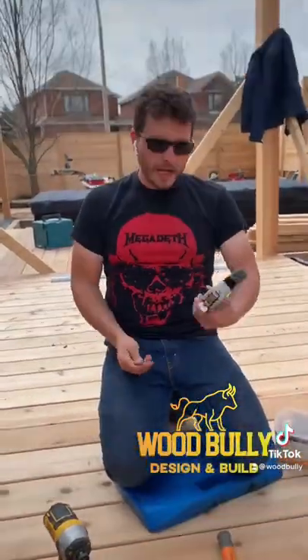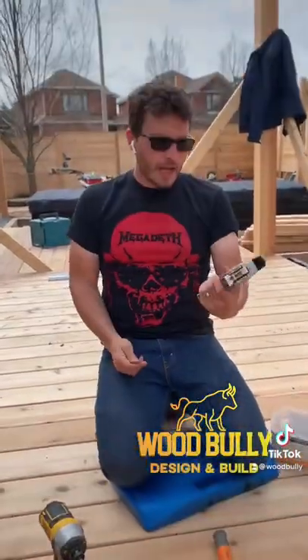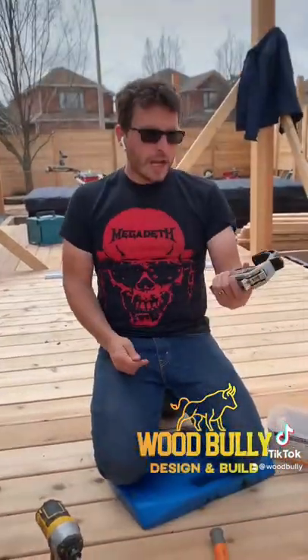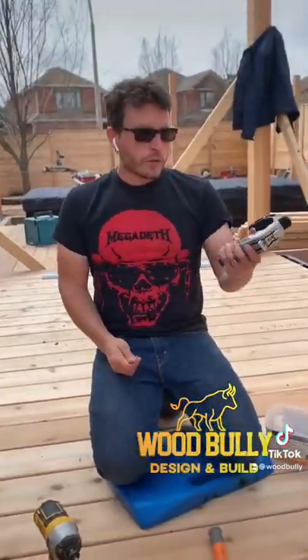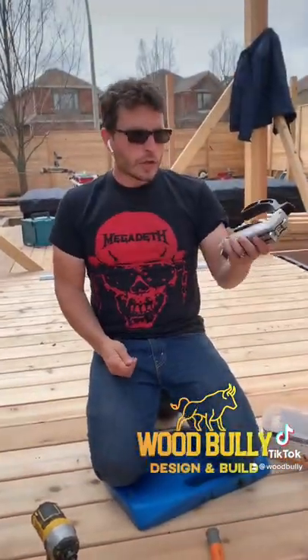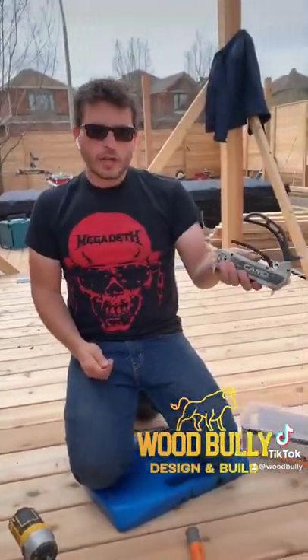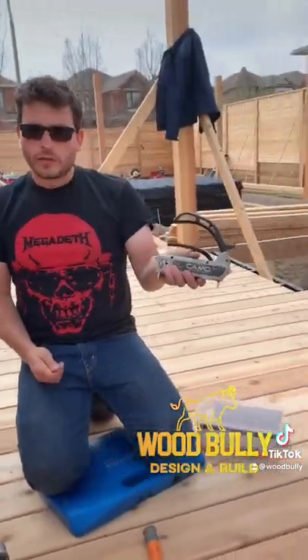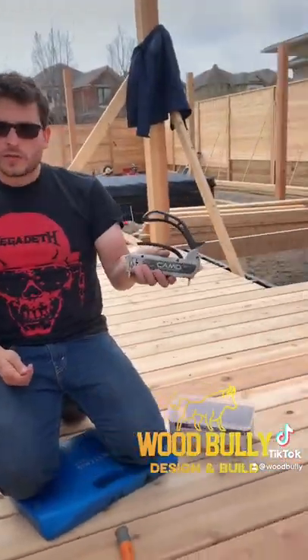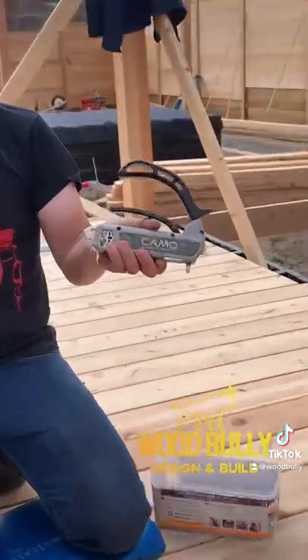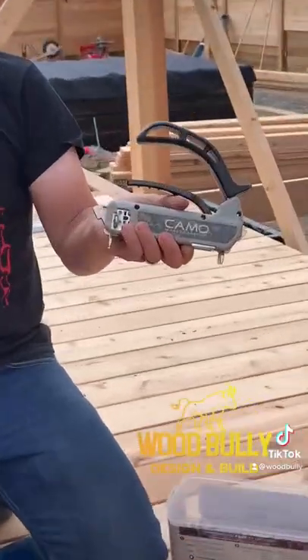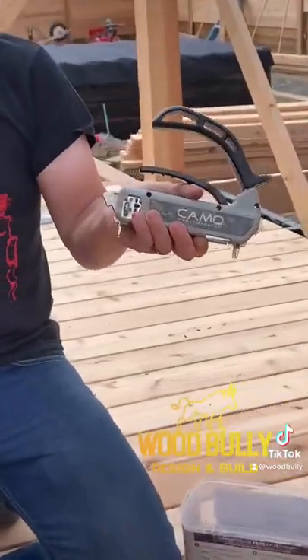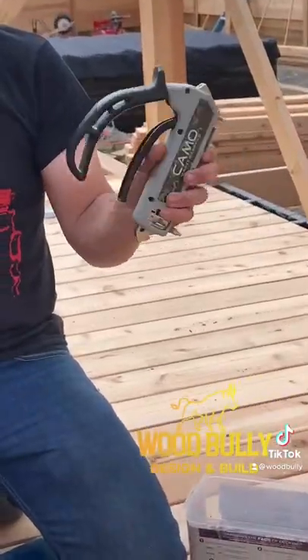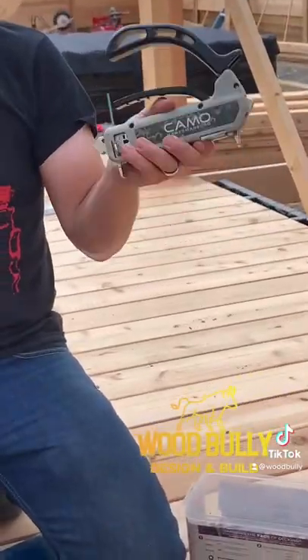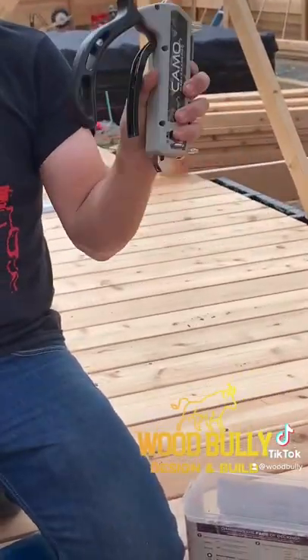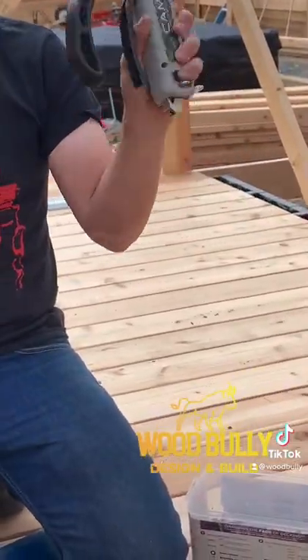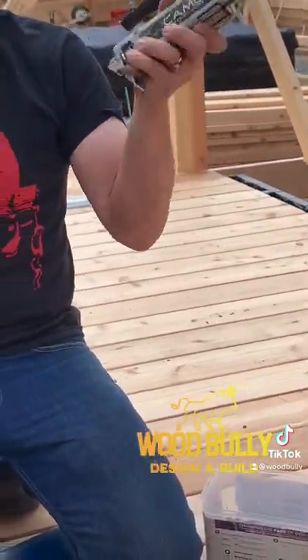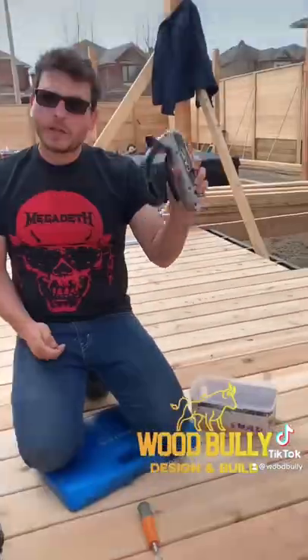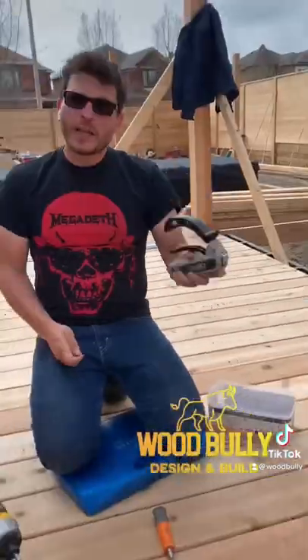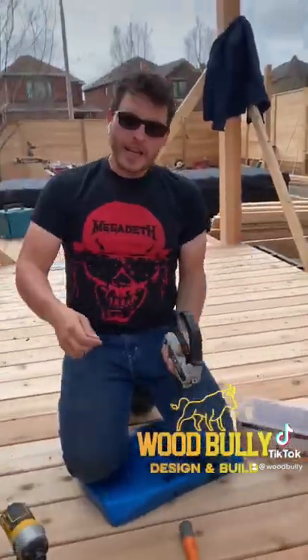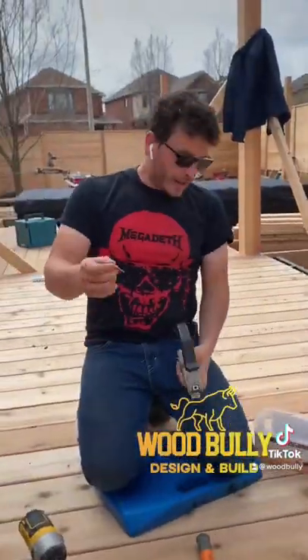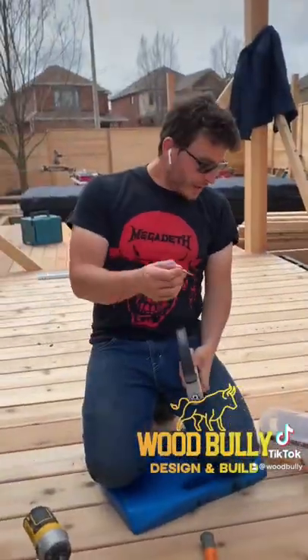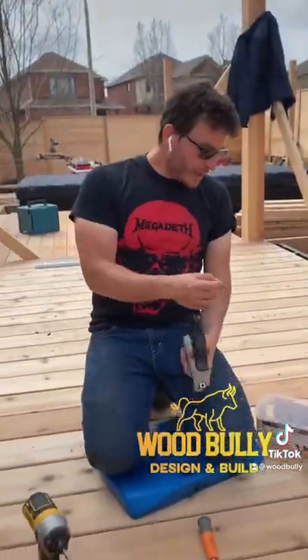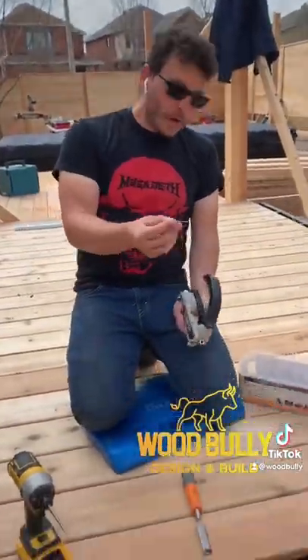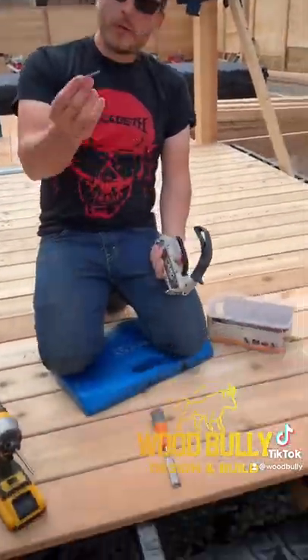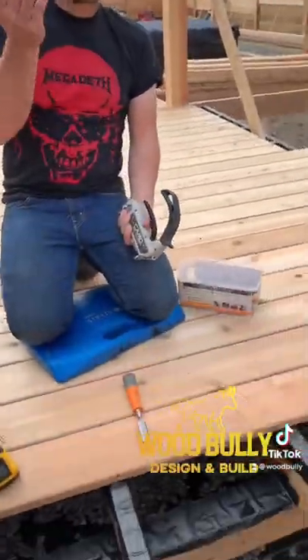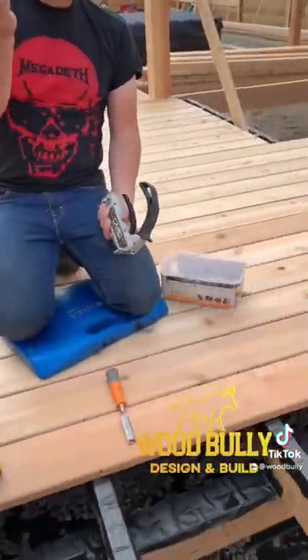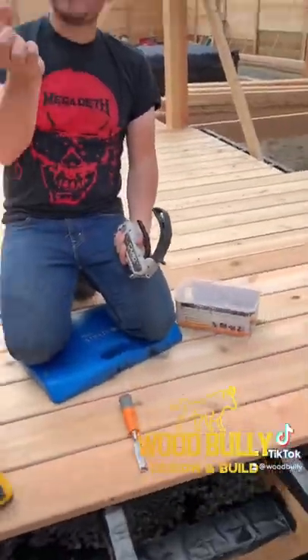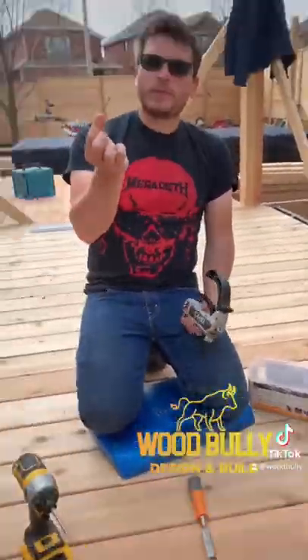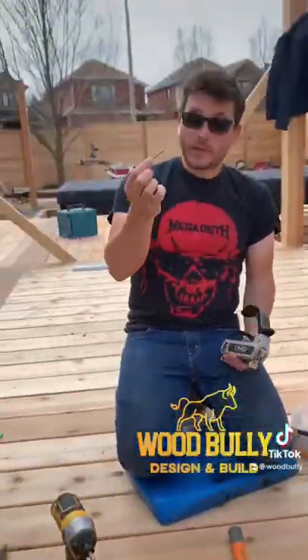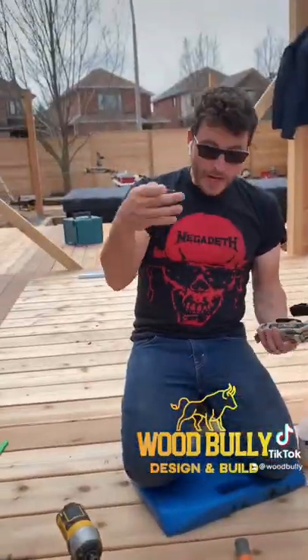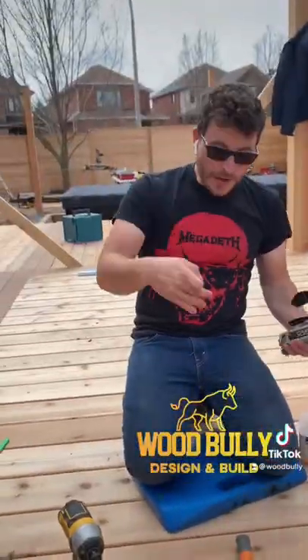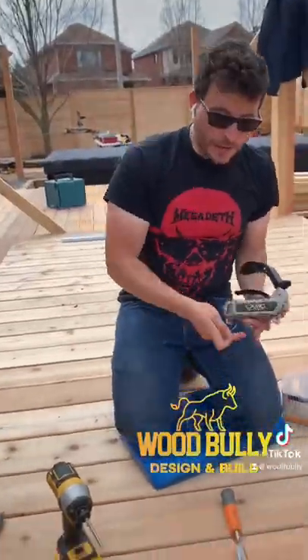Today I'm going to show you how to use the Camo Markswing Pro tool and the Camo screws for side mounting.